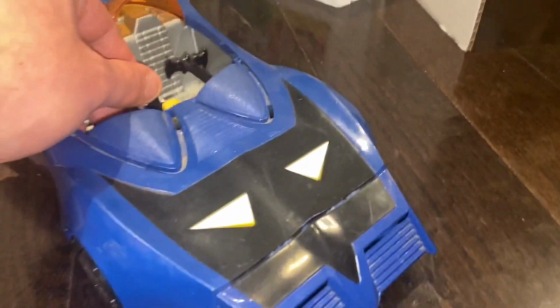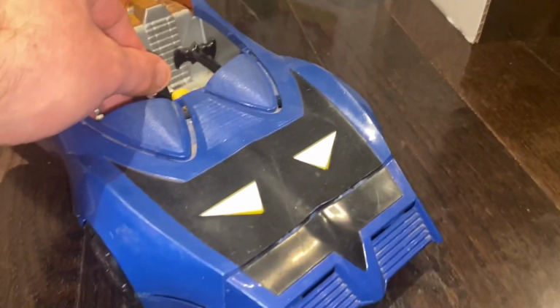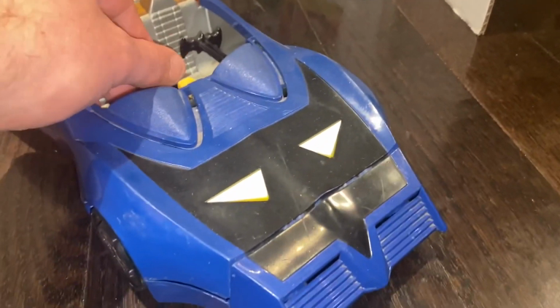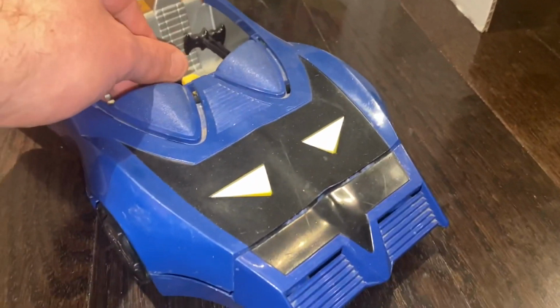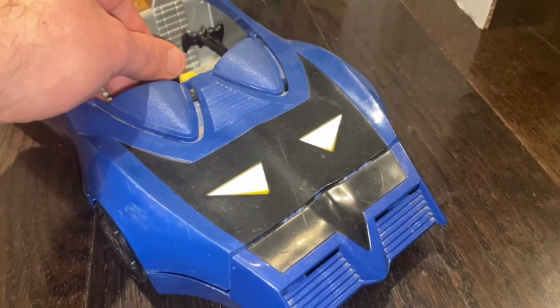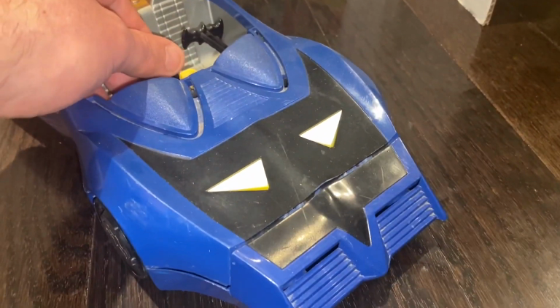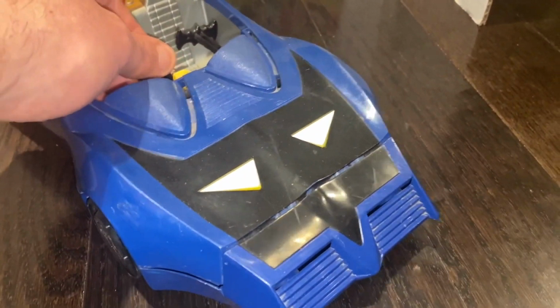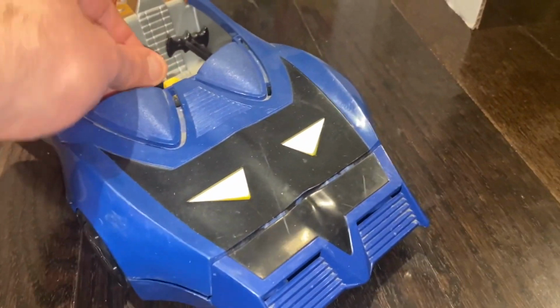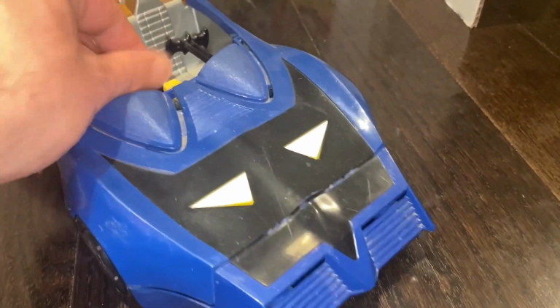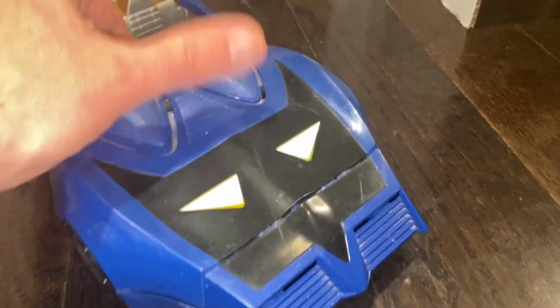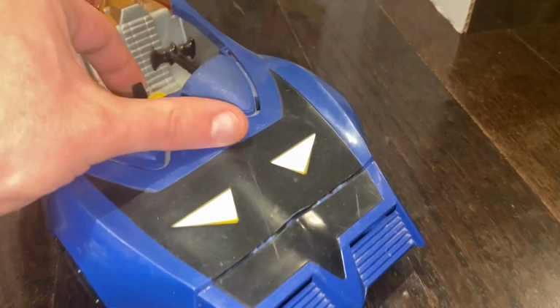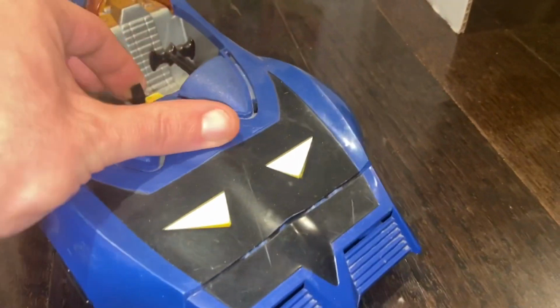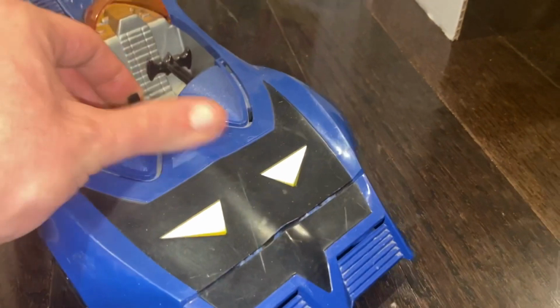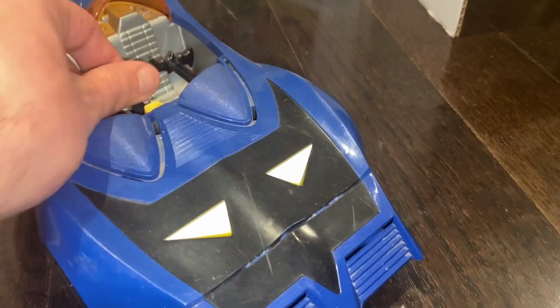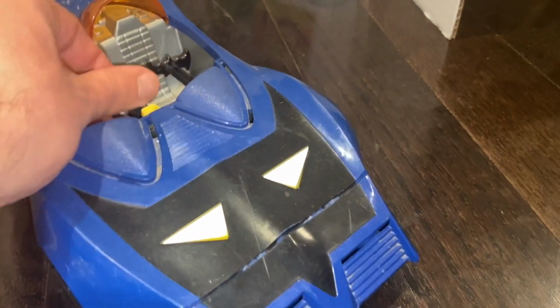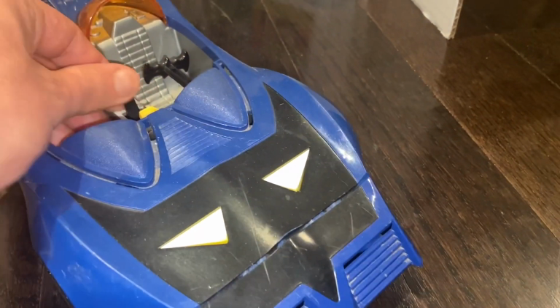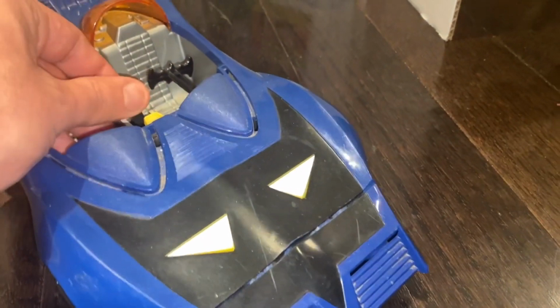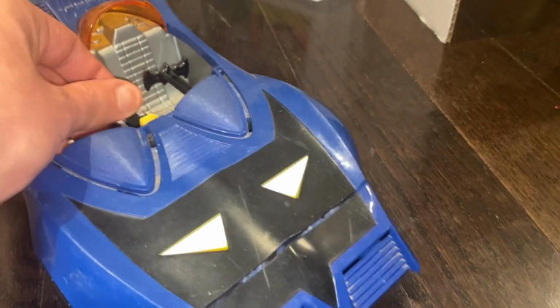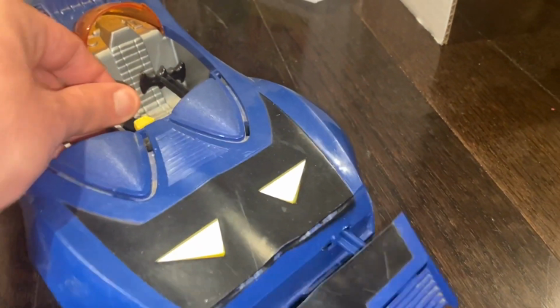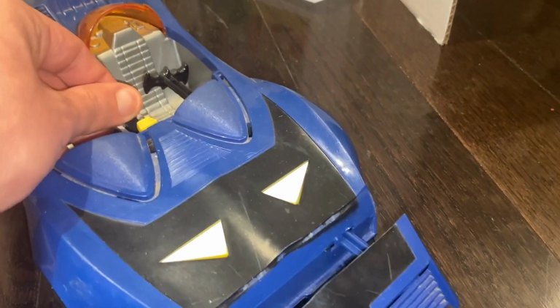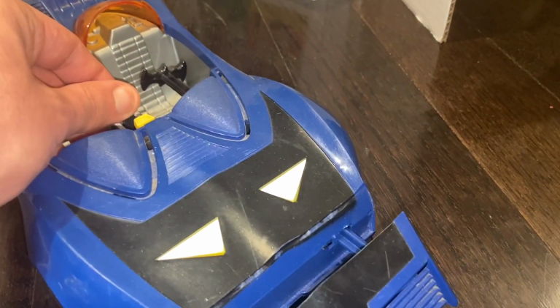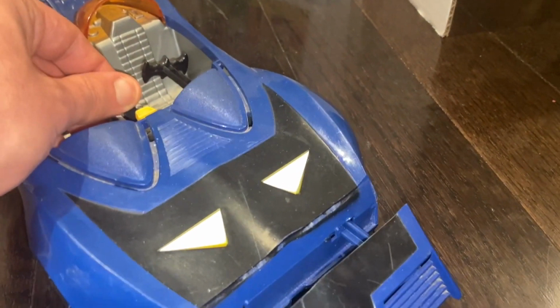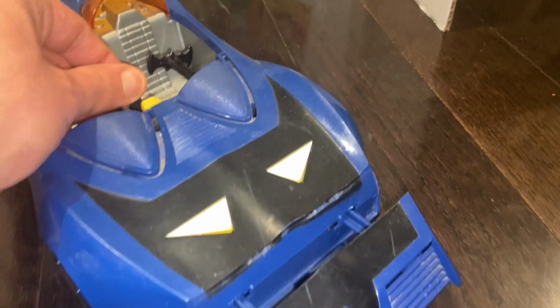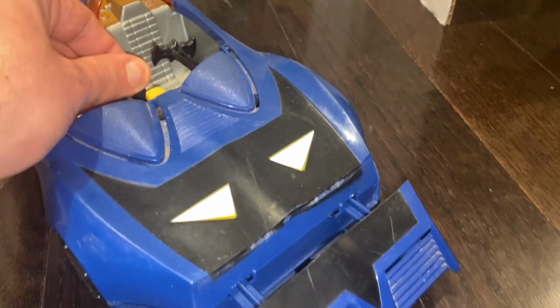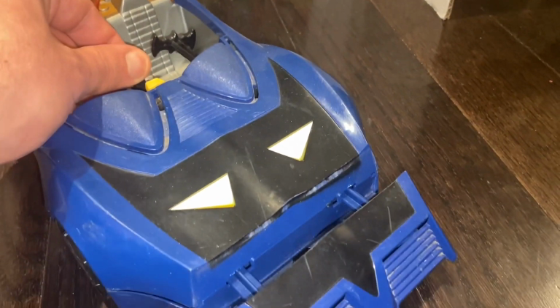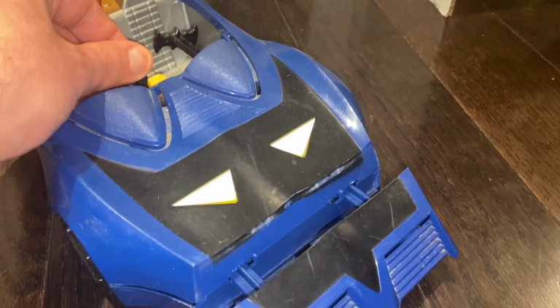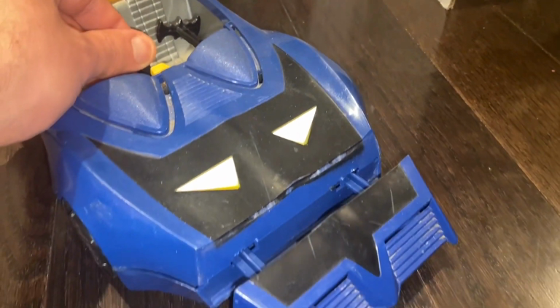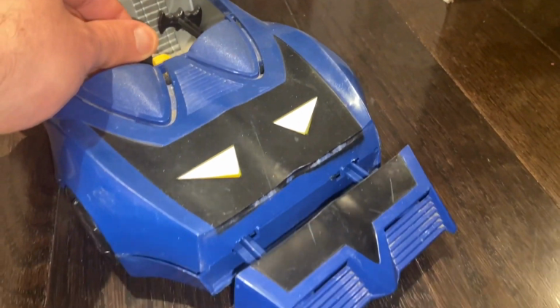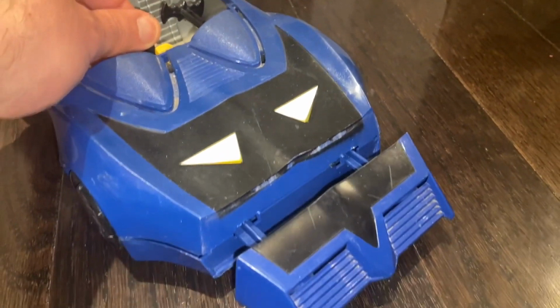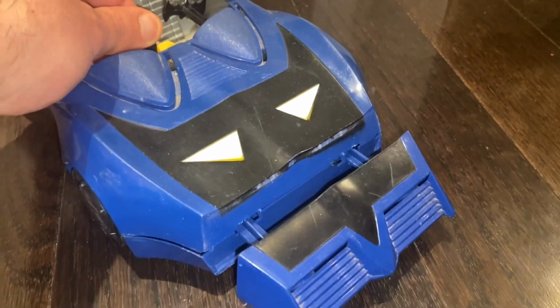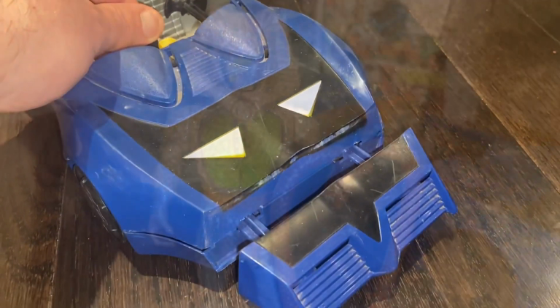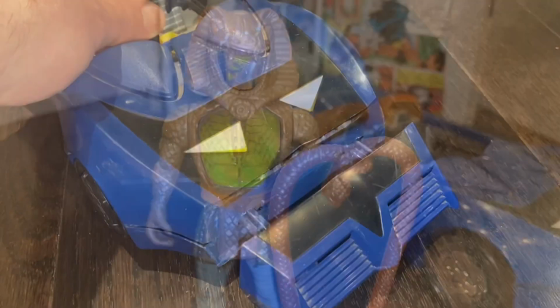This Batmobile has had better days. There's the Batarang — it kind of works. Pretty cool stuff.